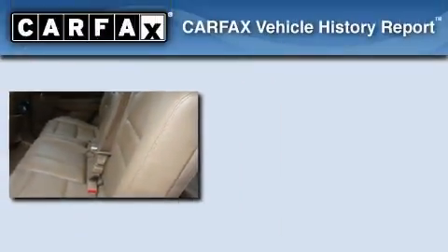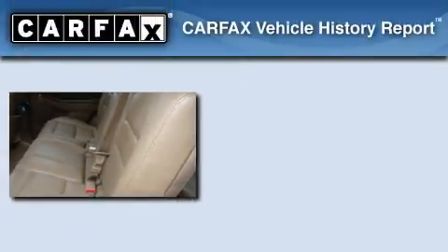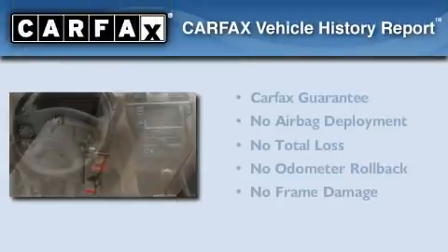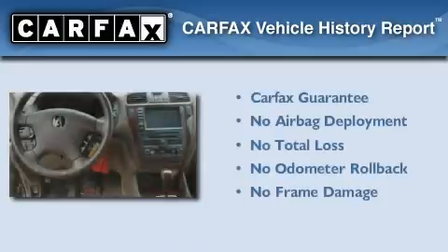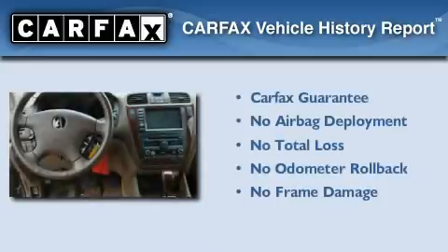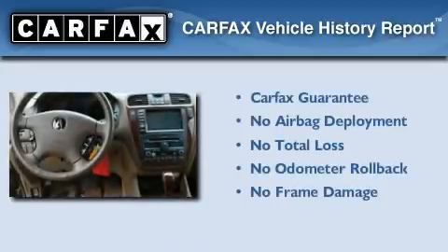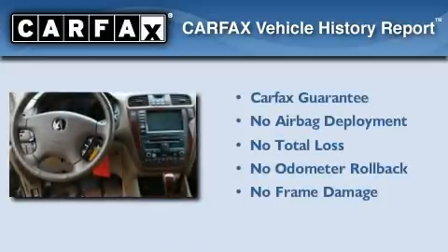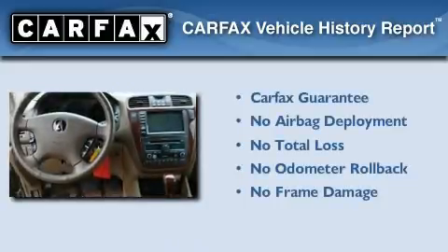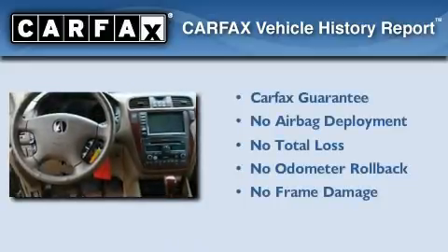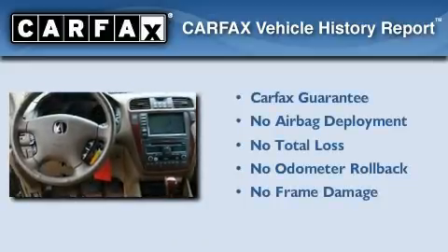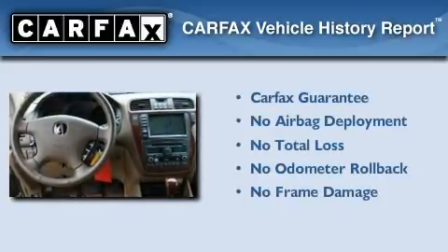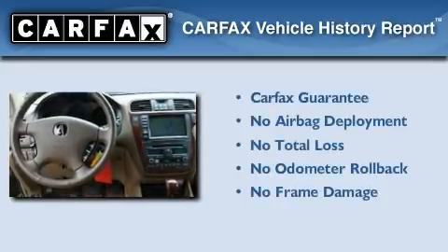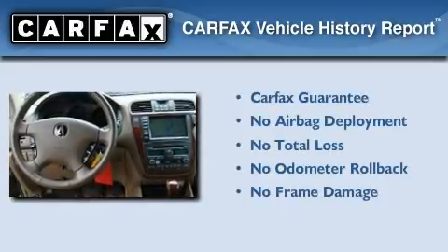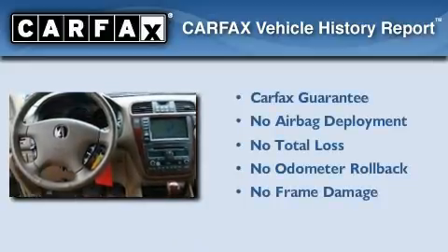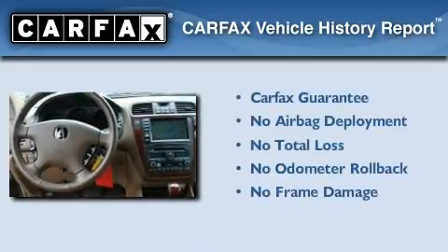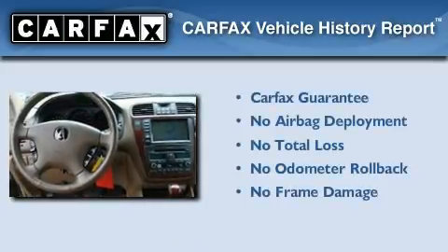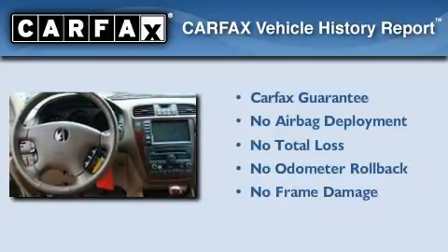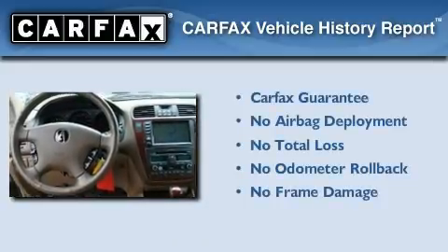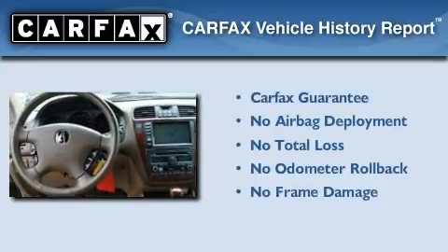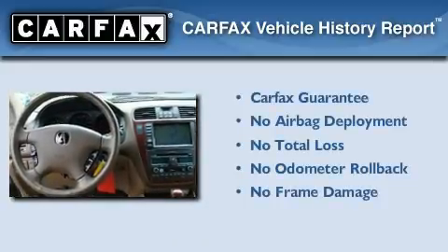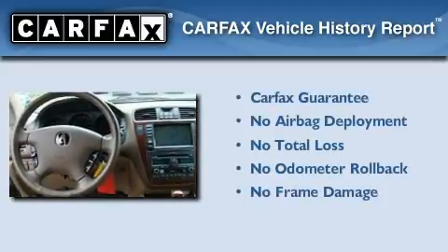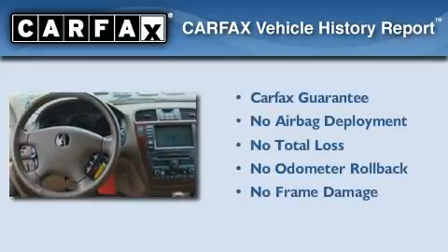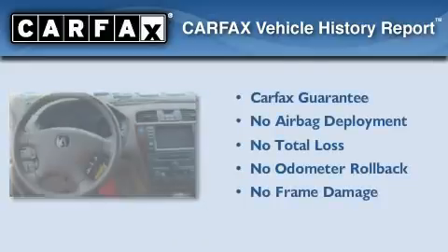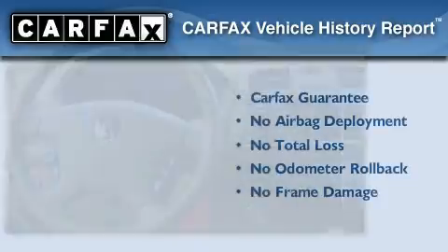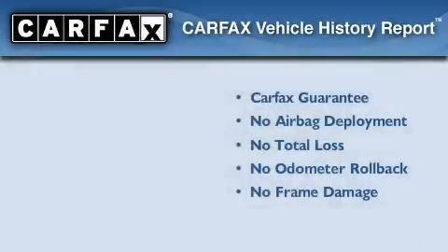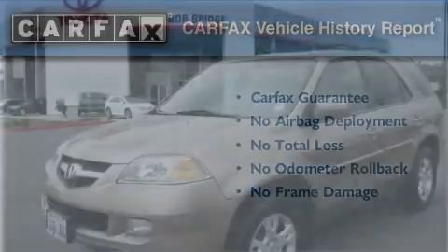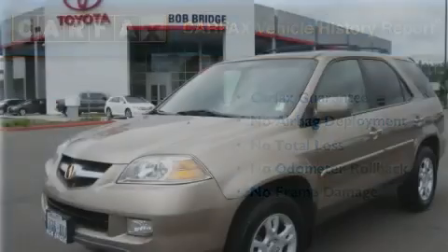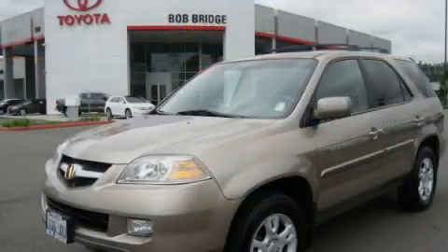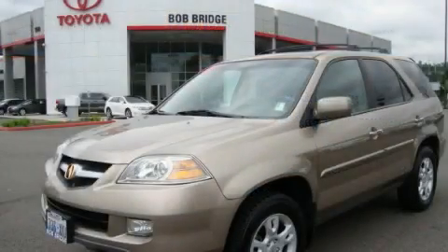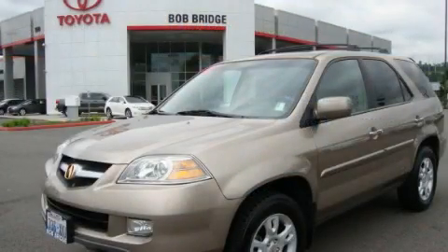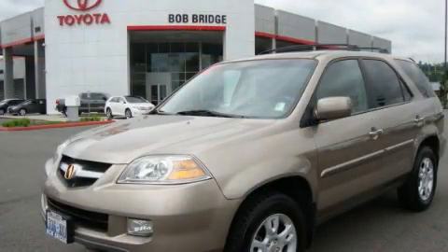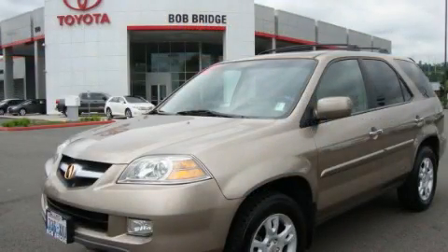Not to mention that this Acura qualifies for the Carpac's buyback guarantee. Stop by today and test drive this vehicle for yourself.